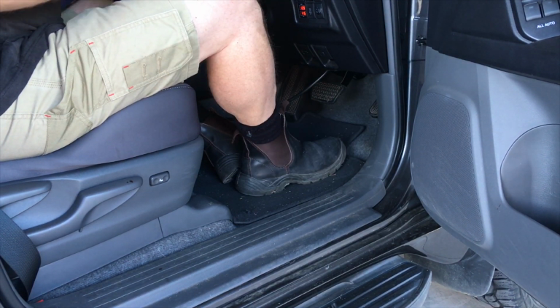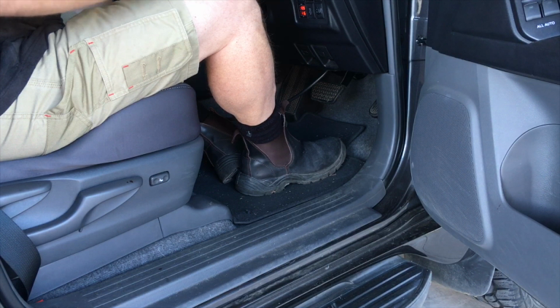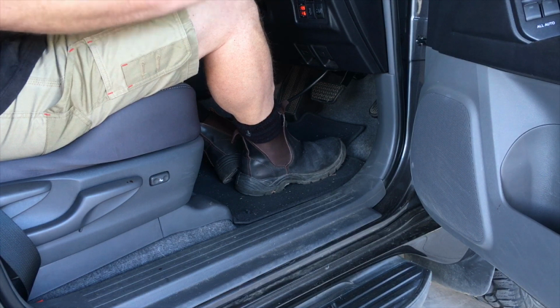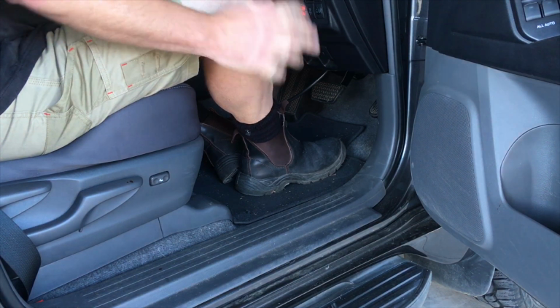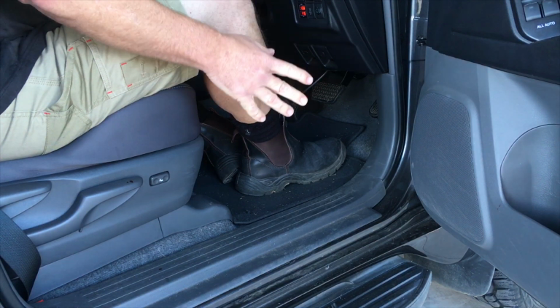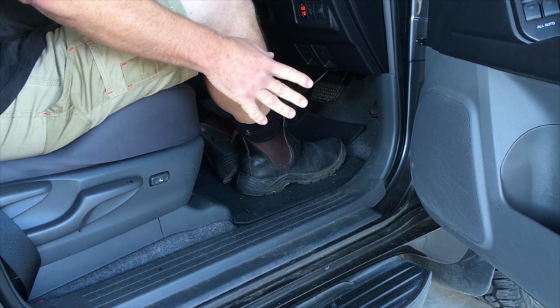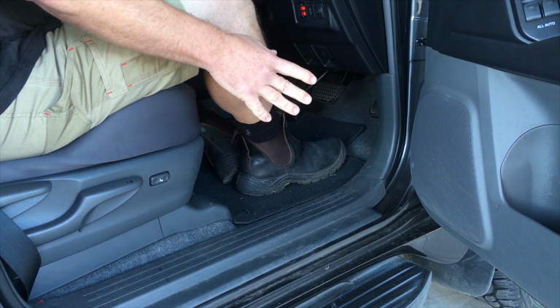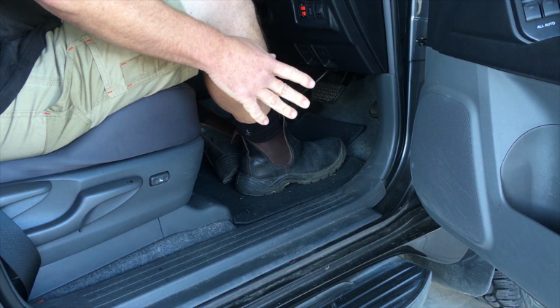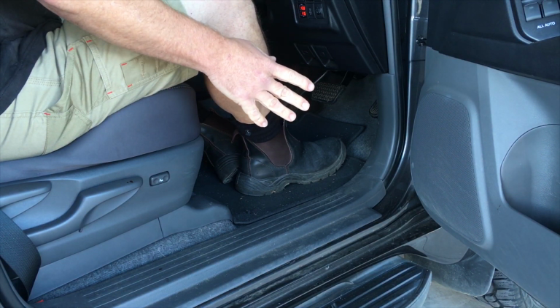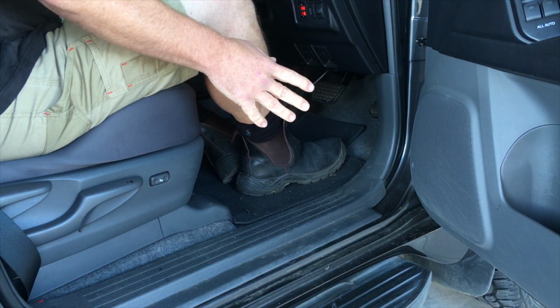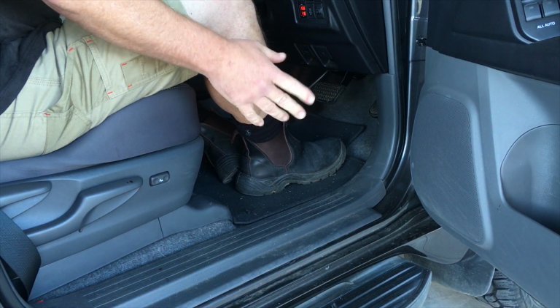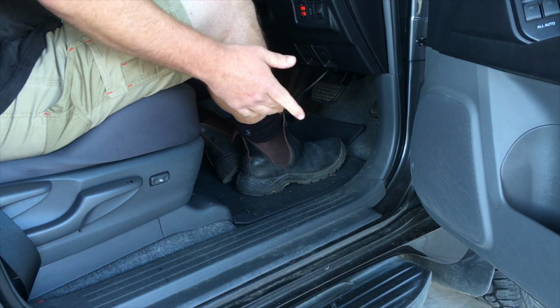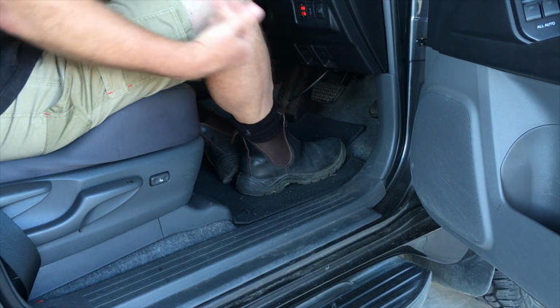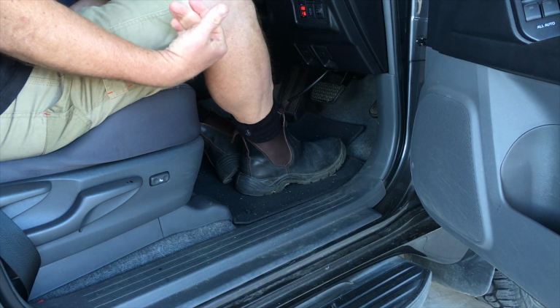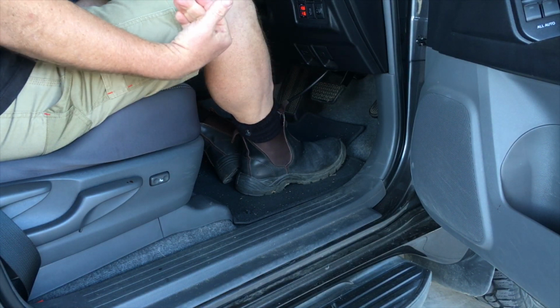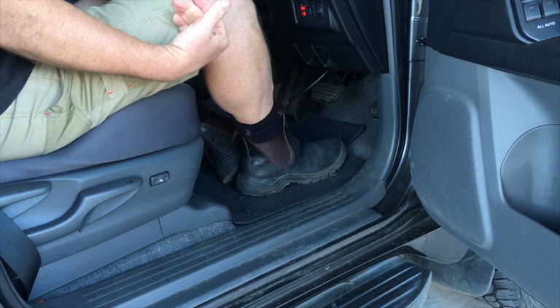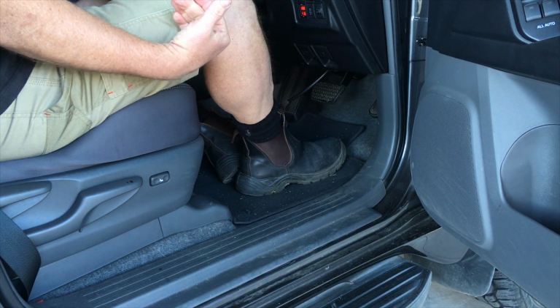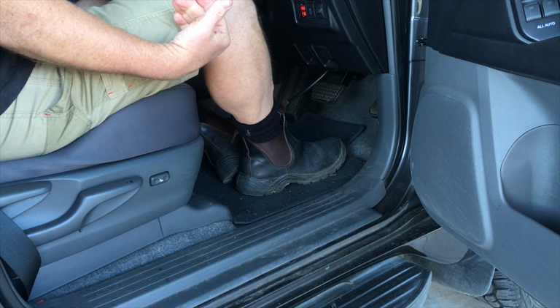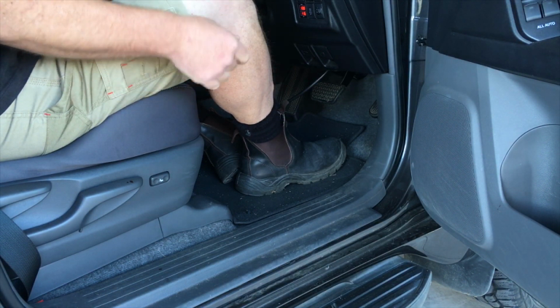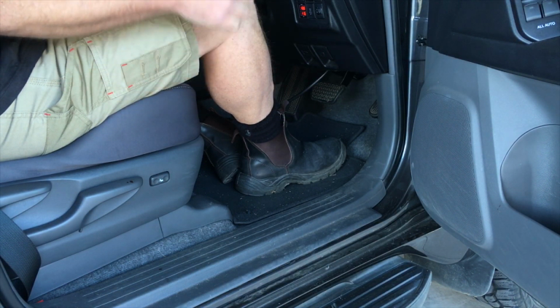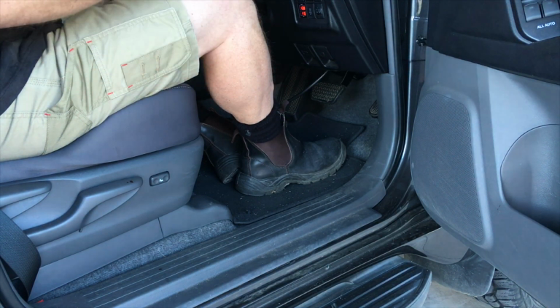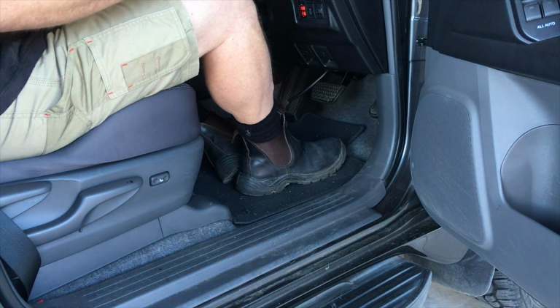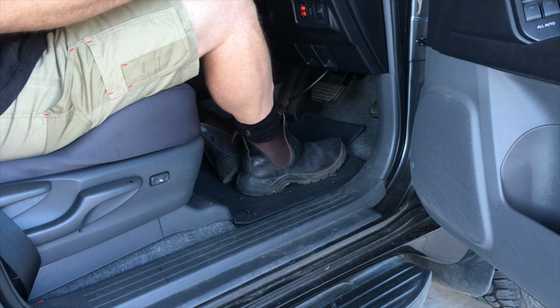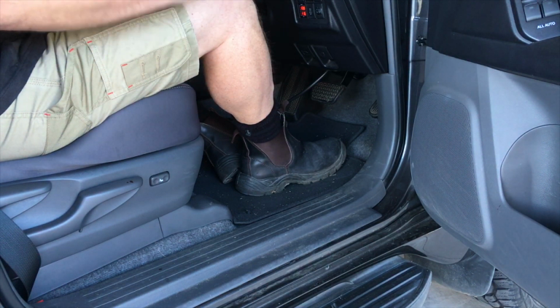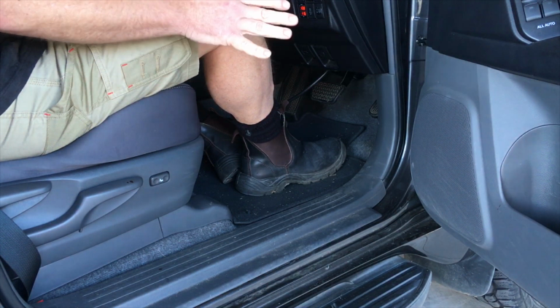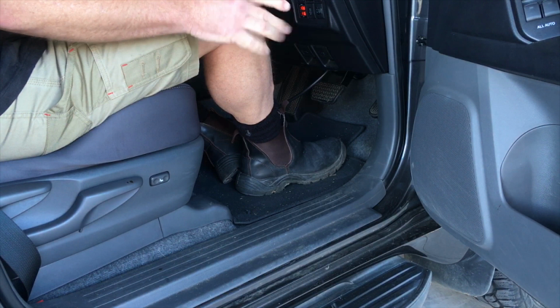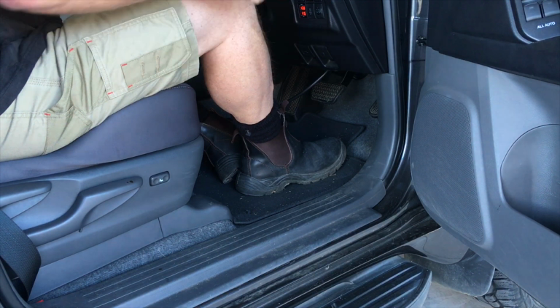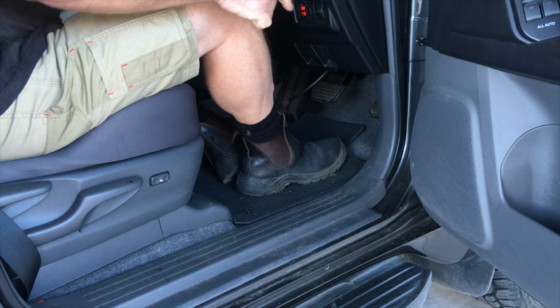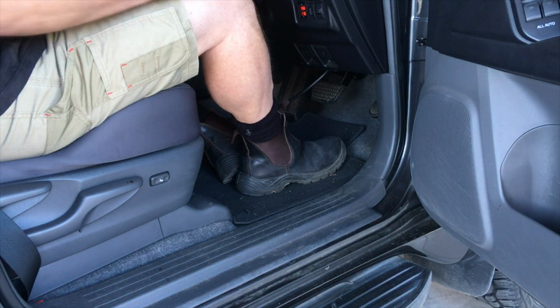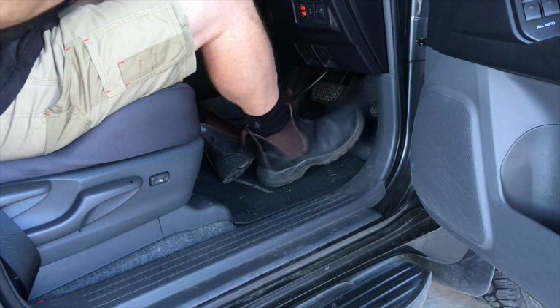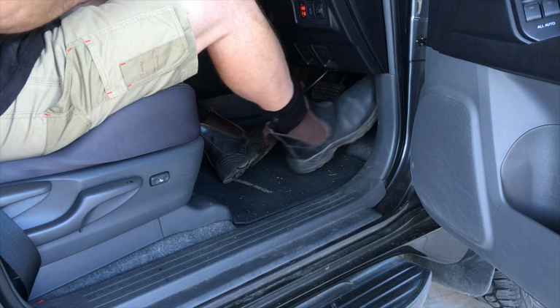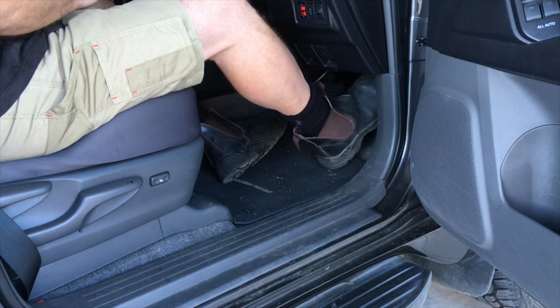So you get on it and release it quickly, and don't put your foot back on — wait for it to come back to idle.